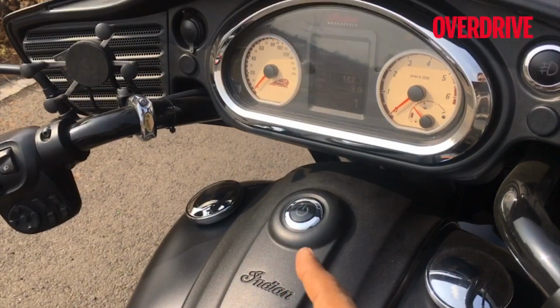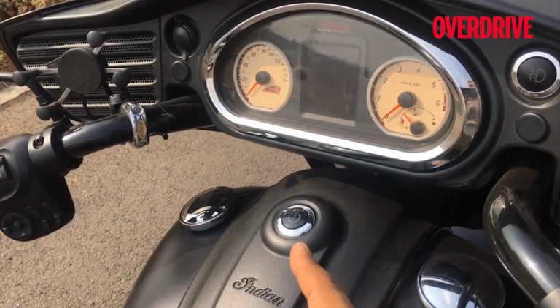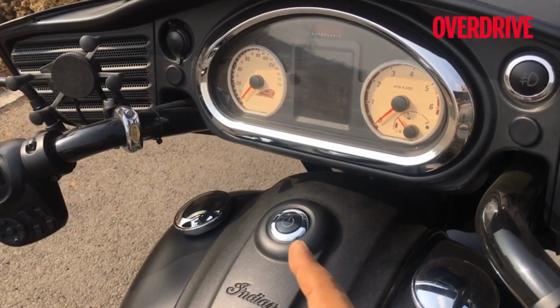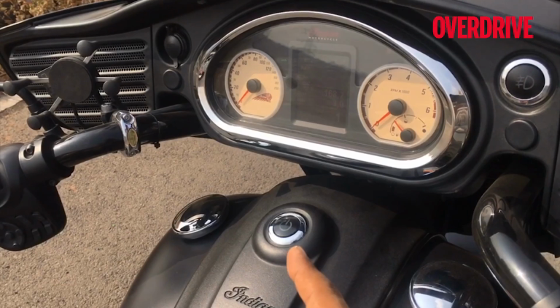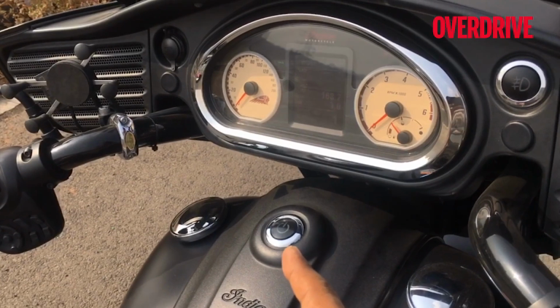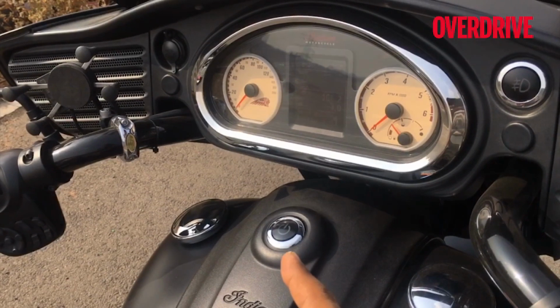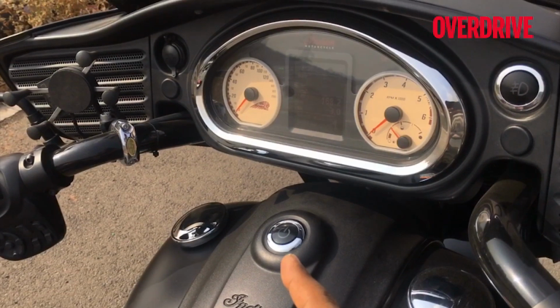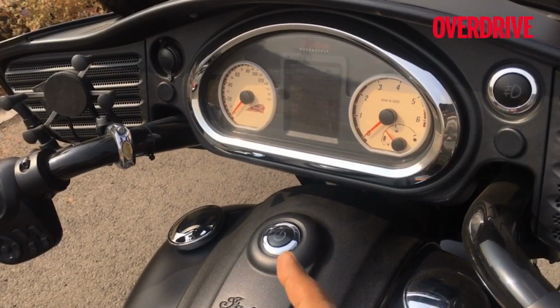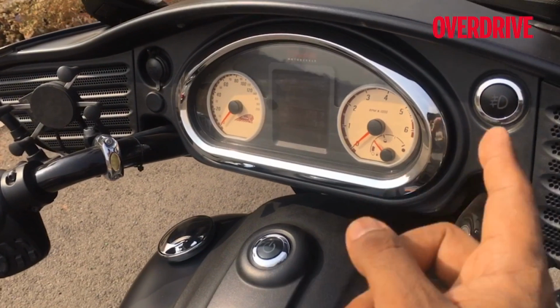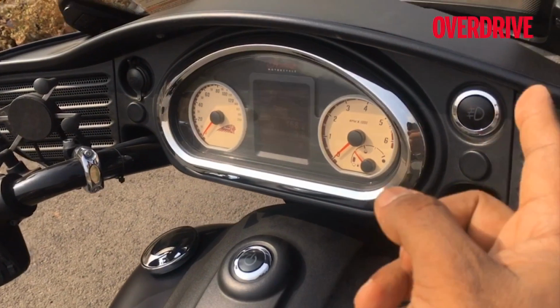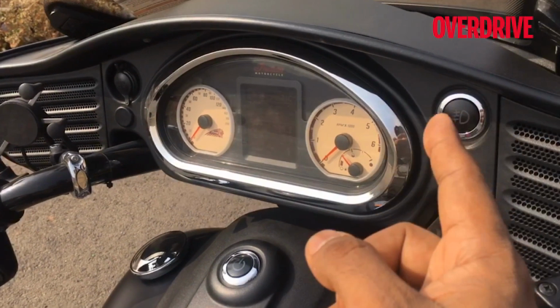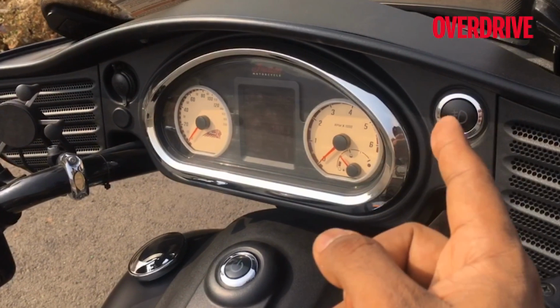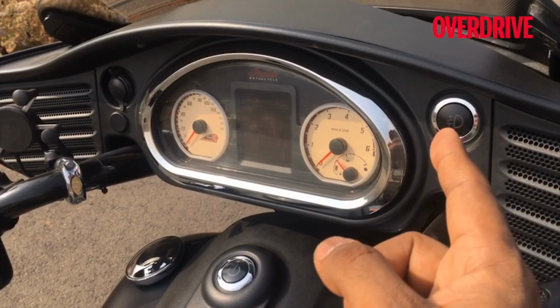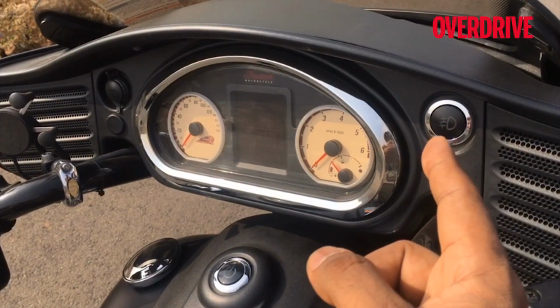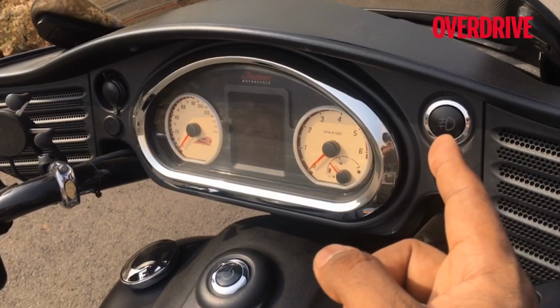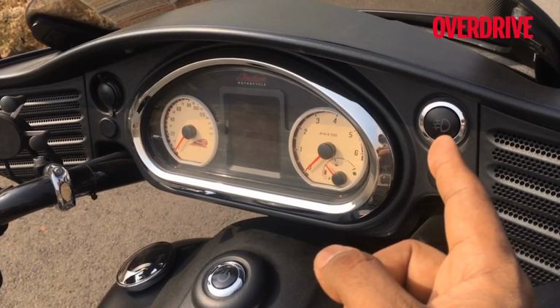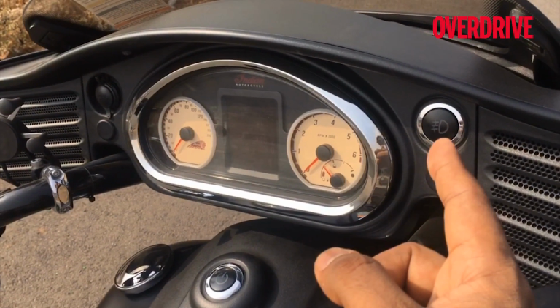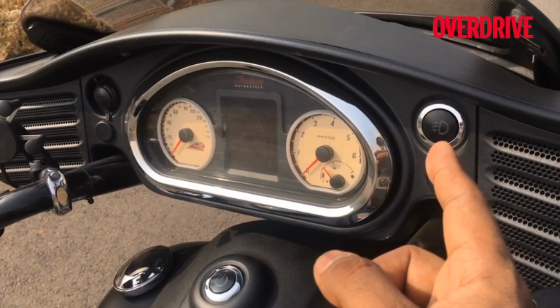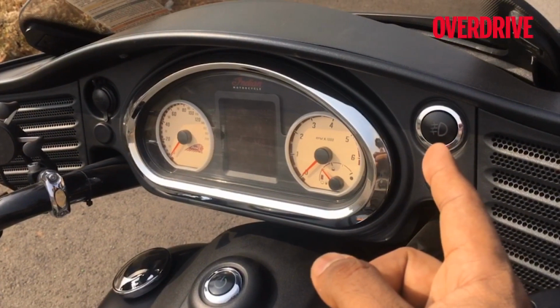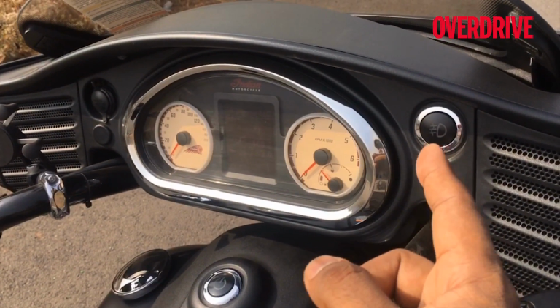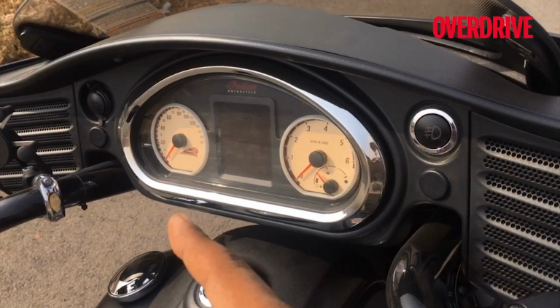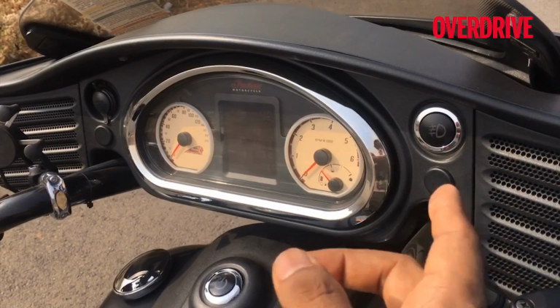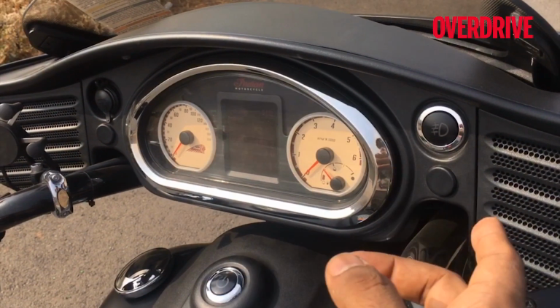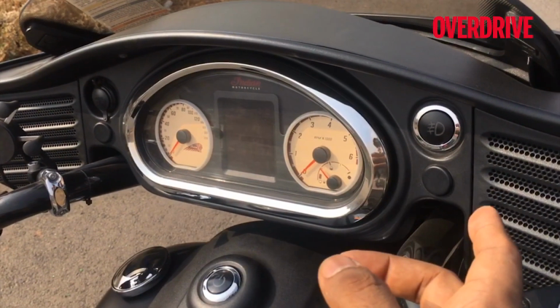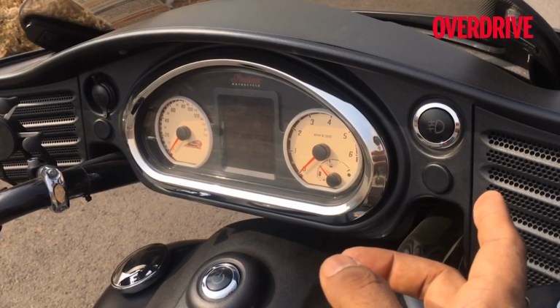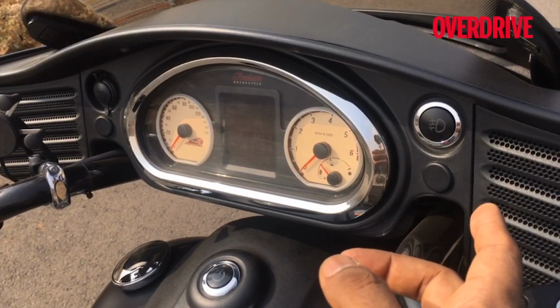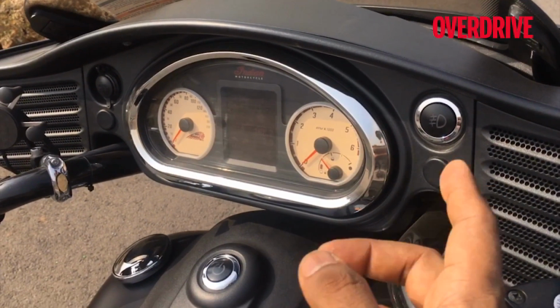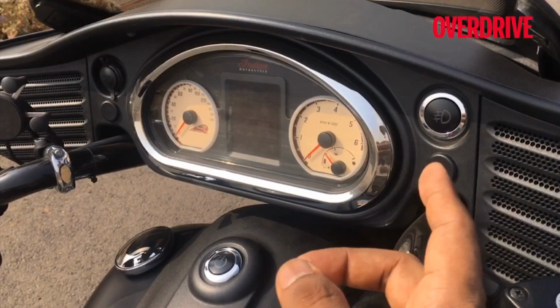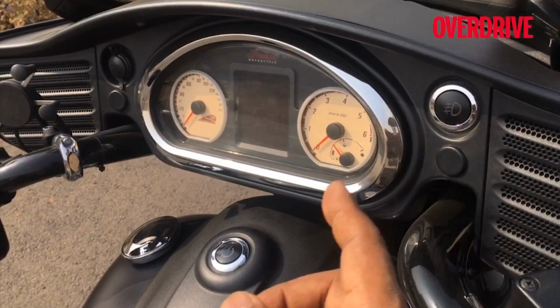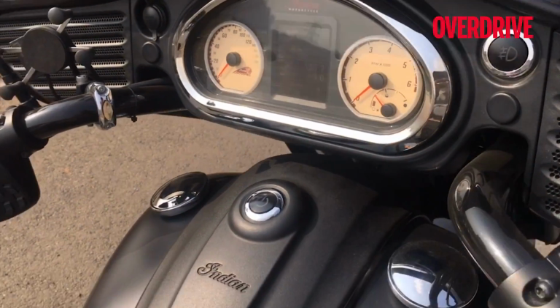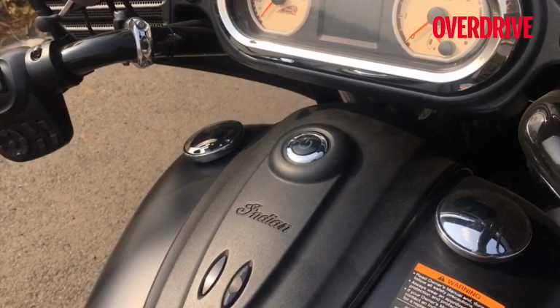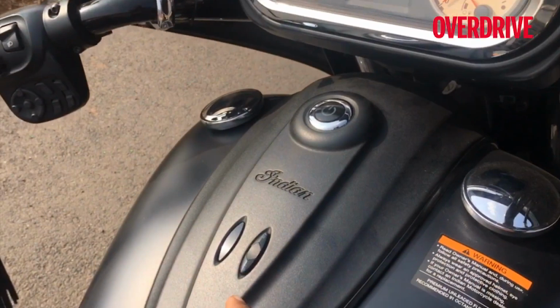Simple on-off switch, almost like a computer. That's the light switch for the extra lights — the ones that flank the headlight.